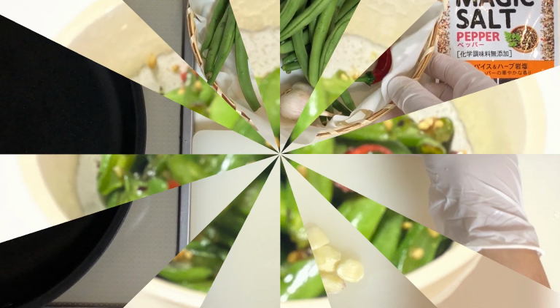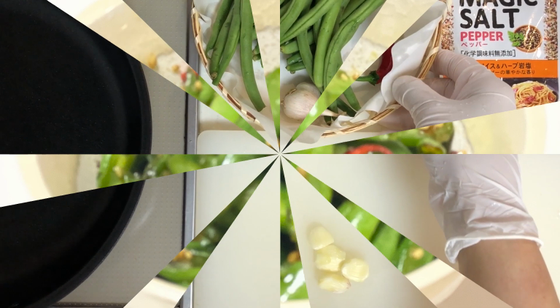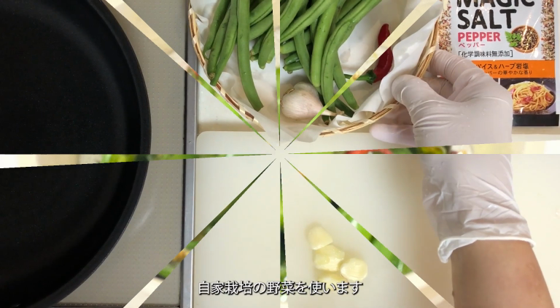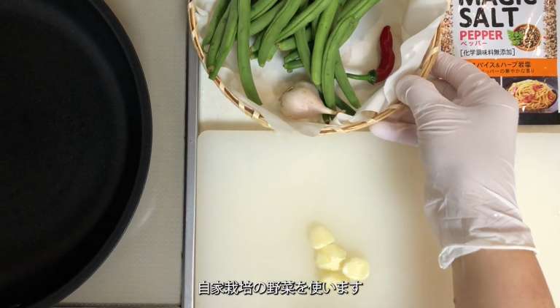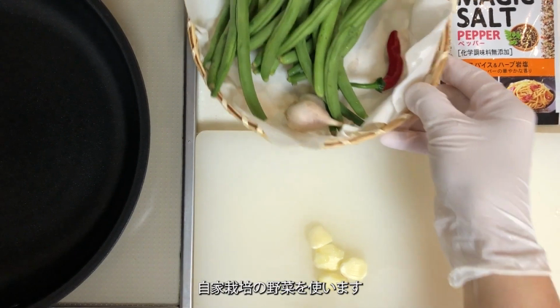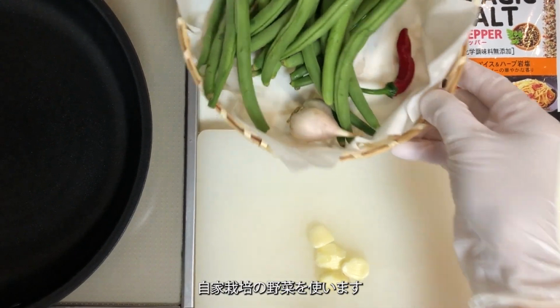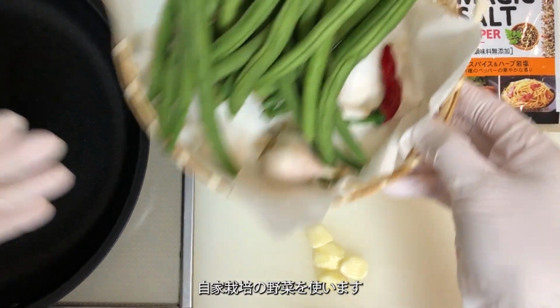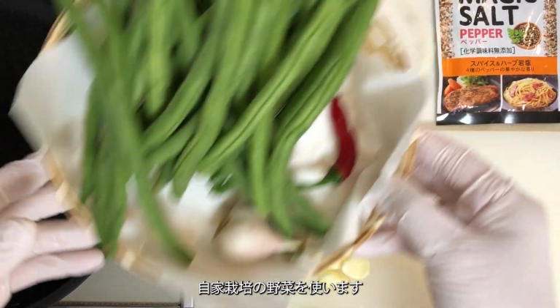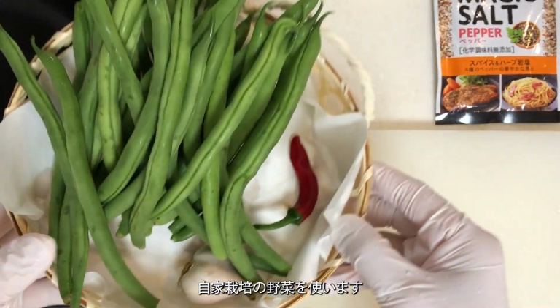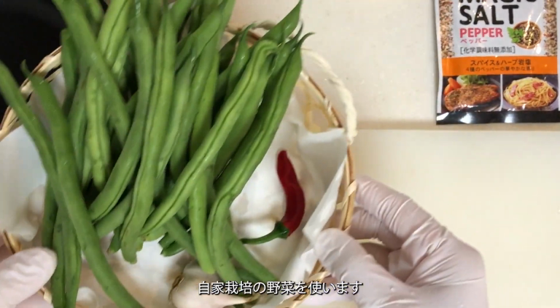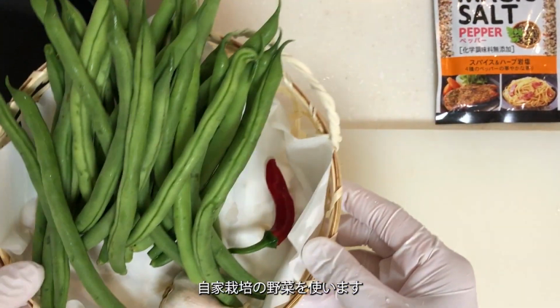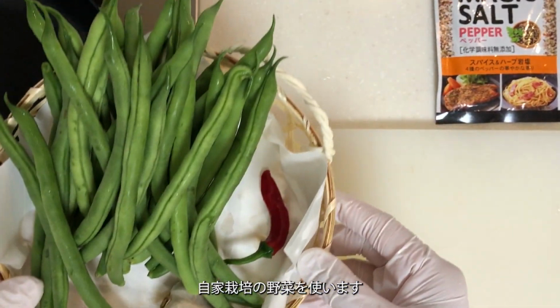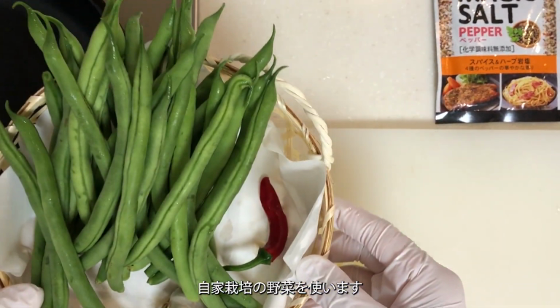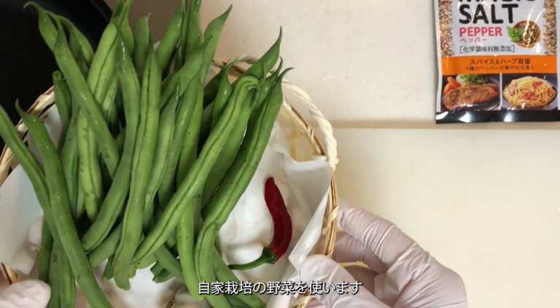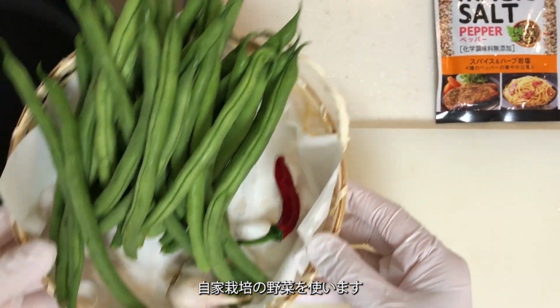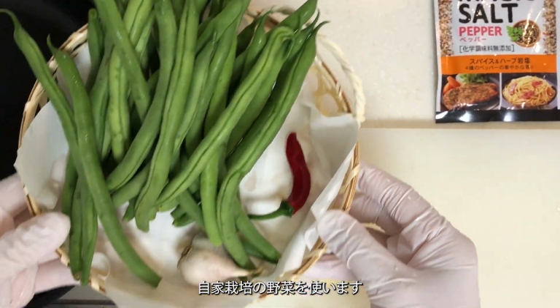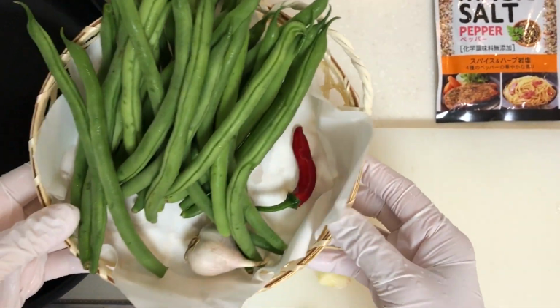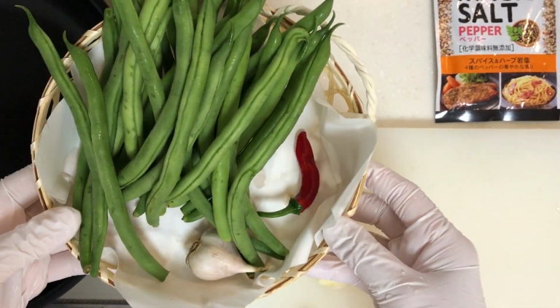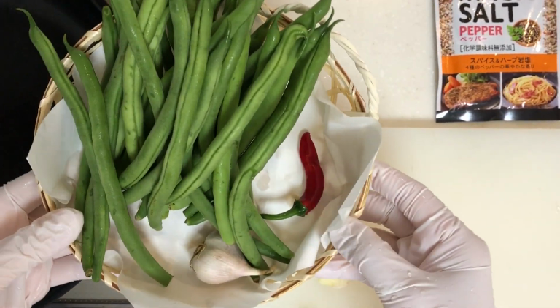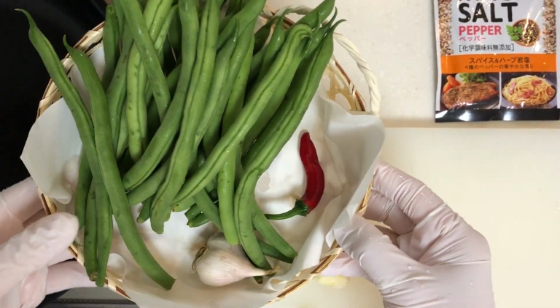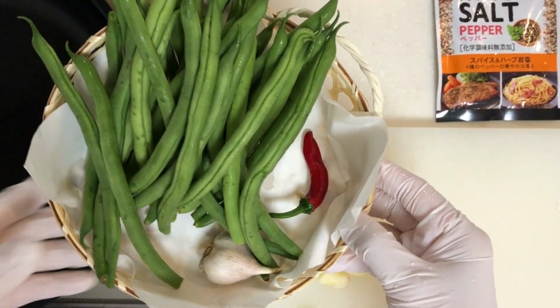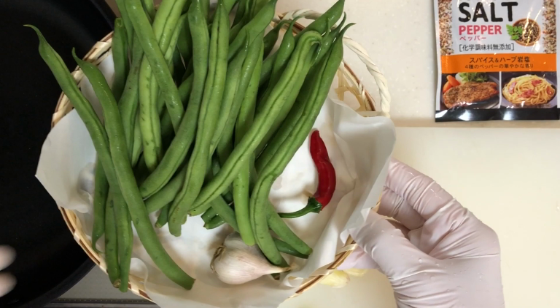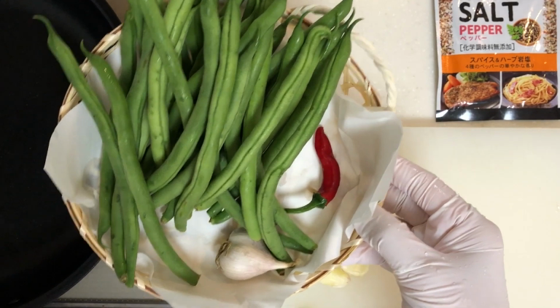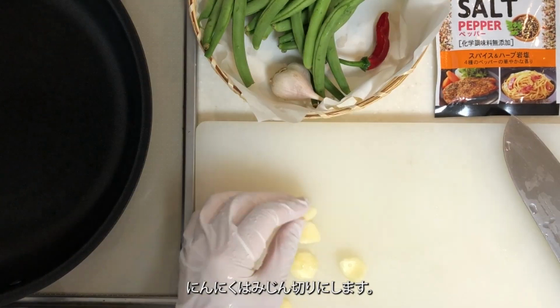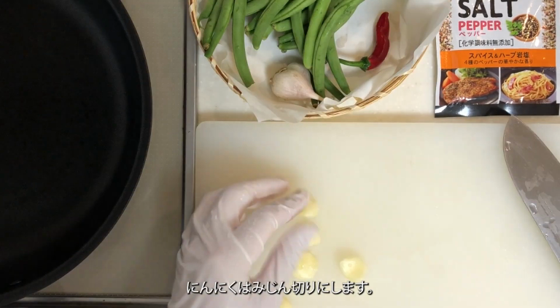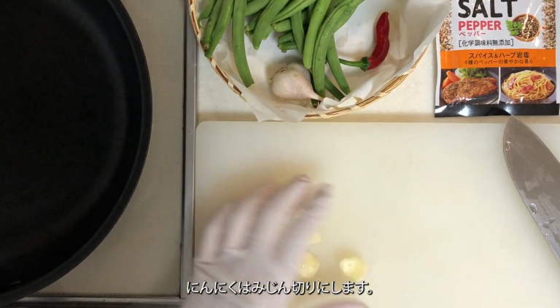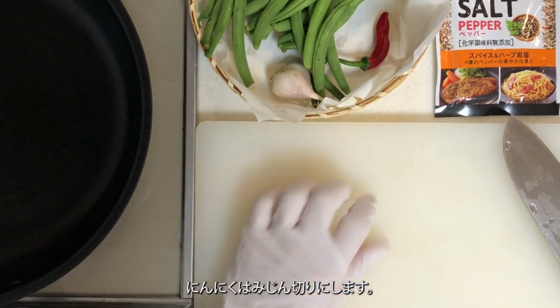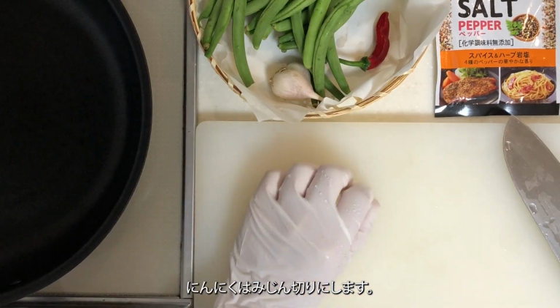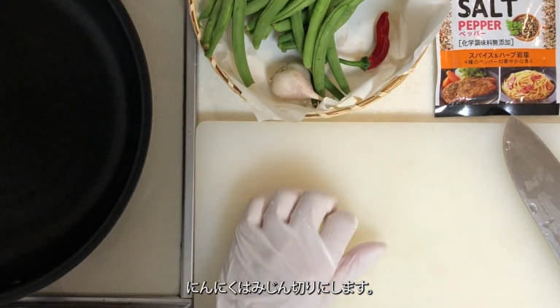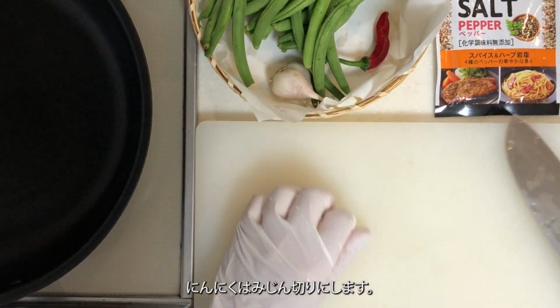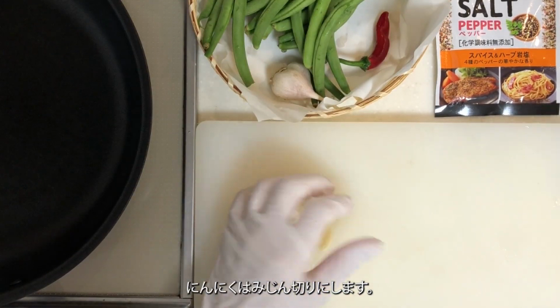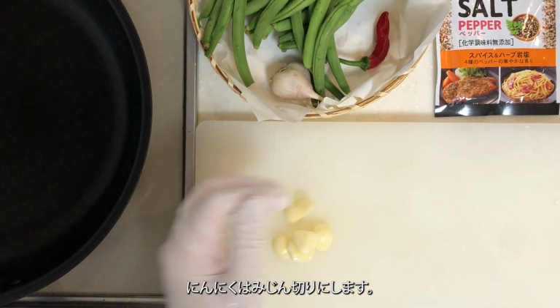I will use homegrown vegetables. Finely chop the garlic.